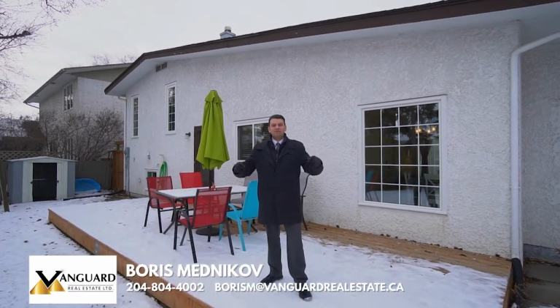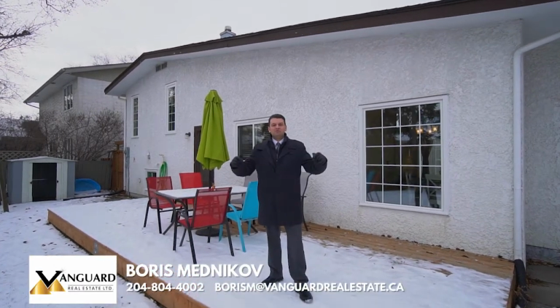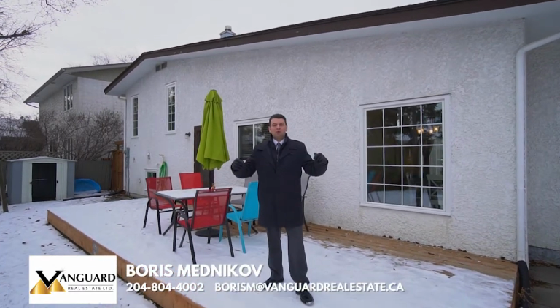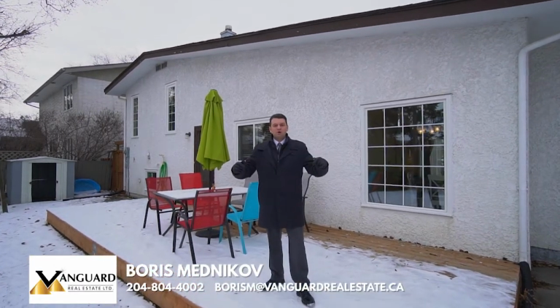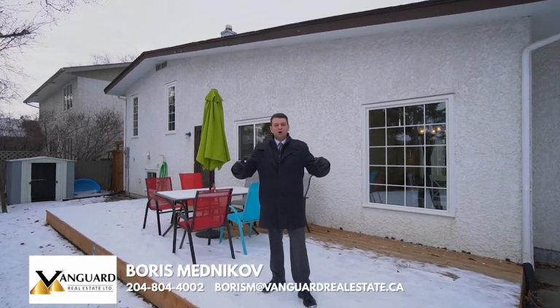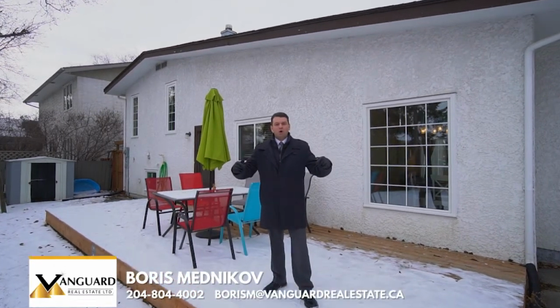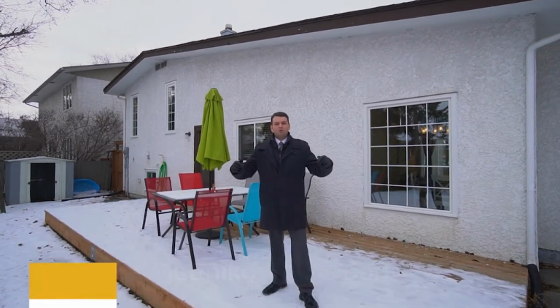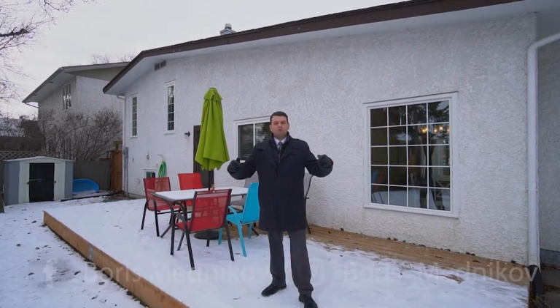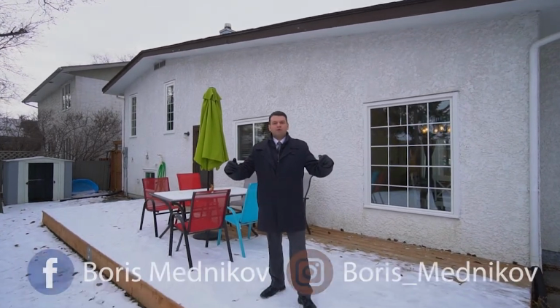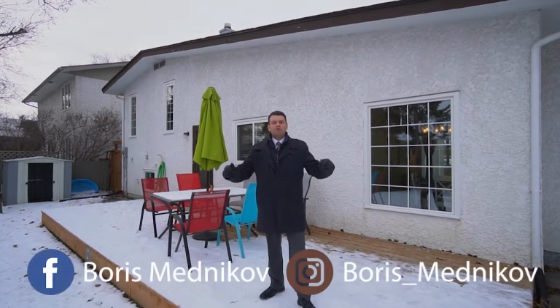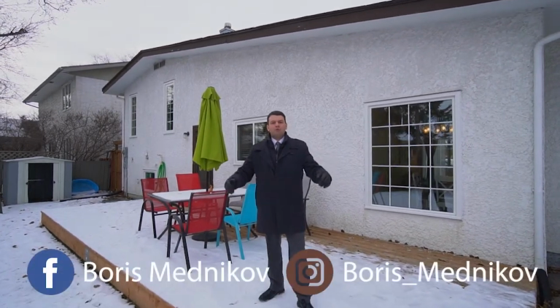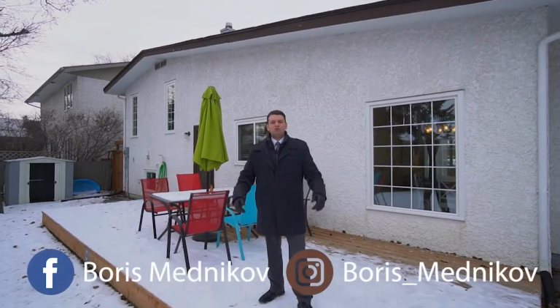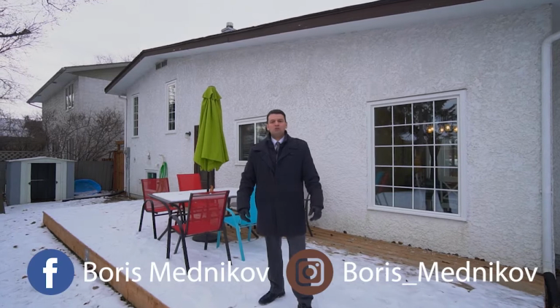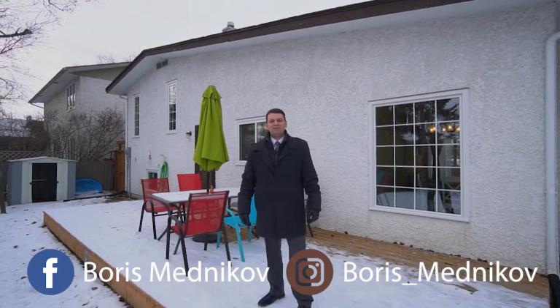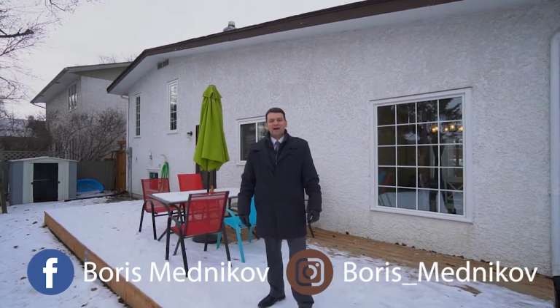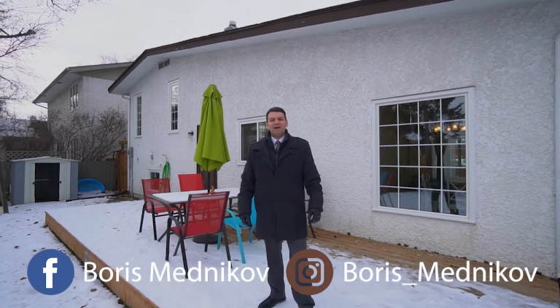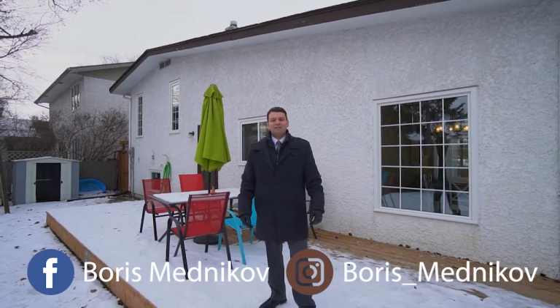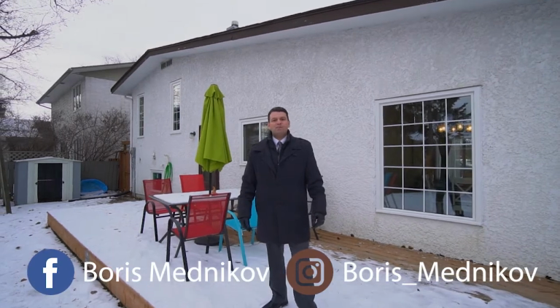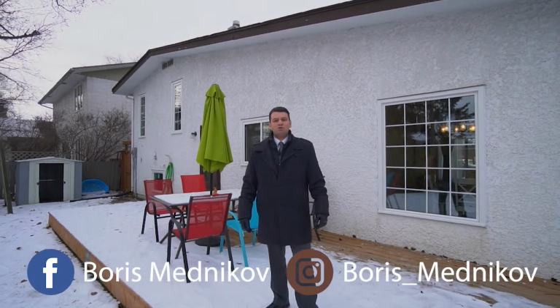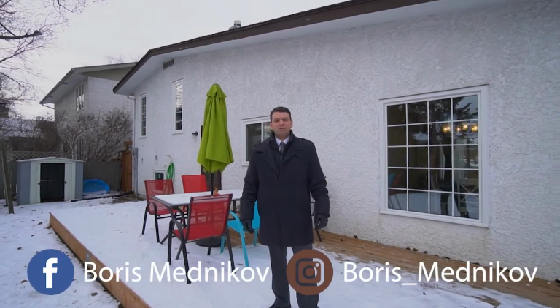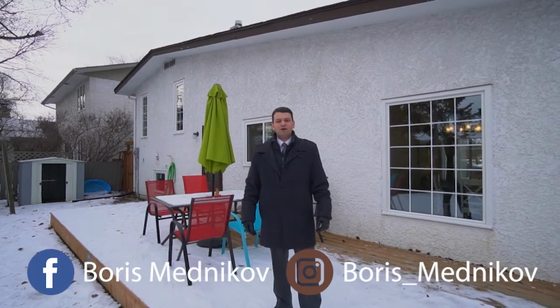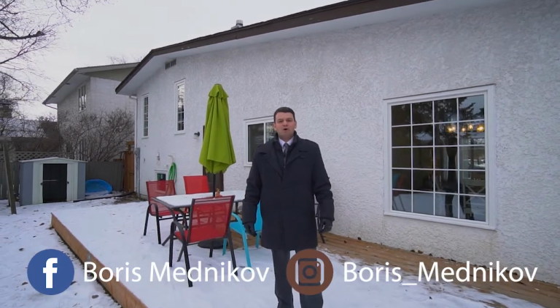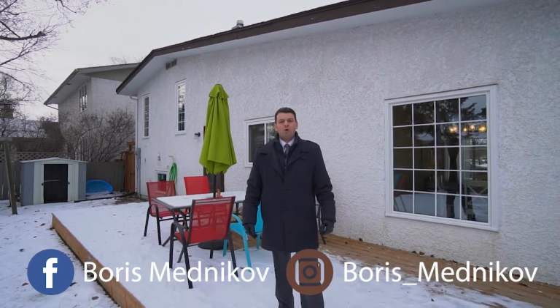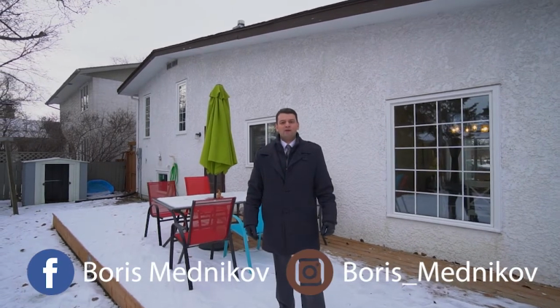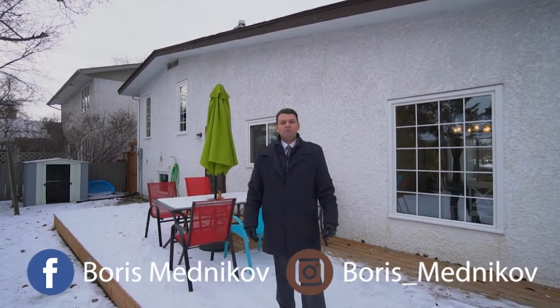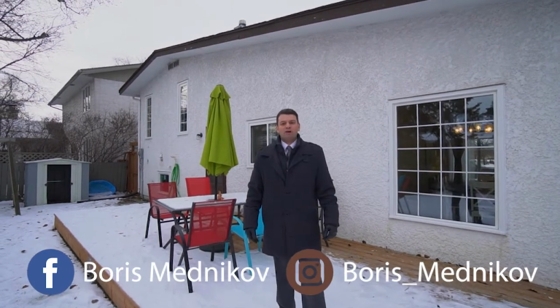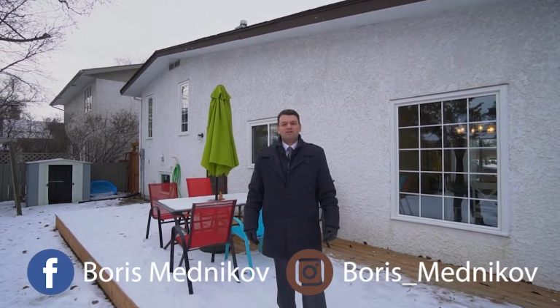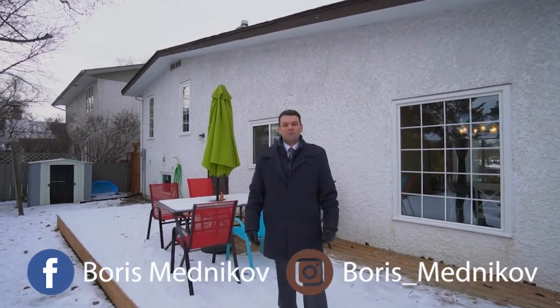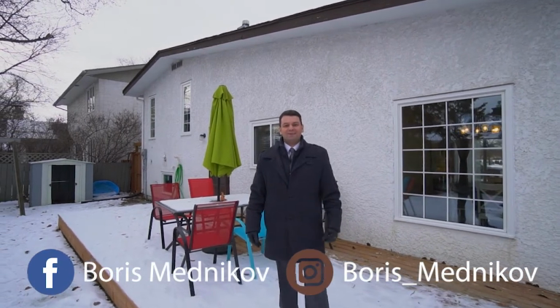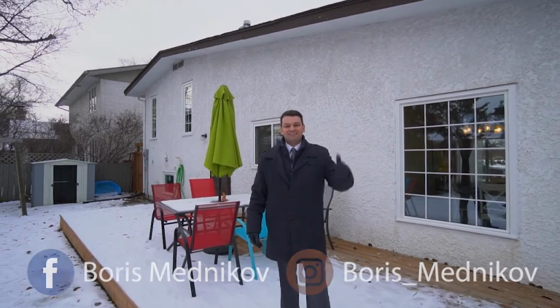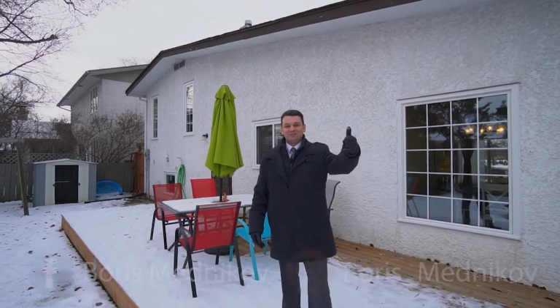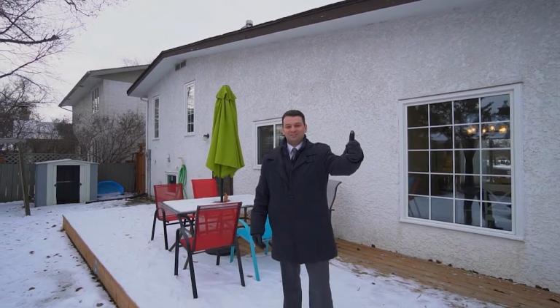For any additional information or to book a private showing, you can contact me at the information below. Also, don't forget to follow me on social media at Boris Mednikov on Facebook and Instagram. See you soon!